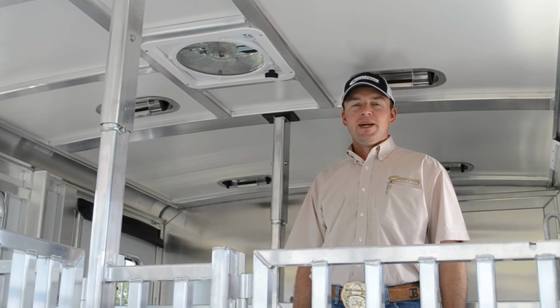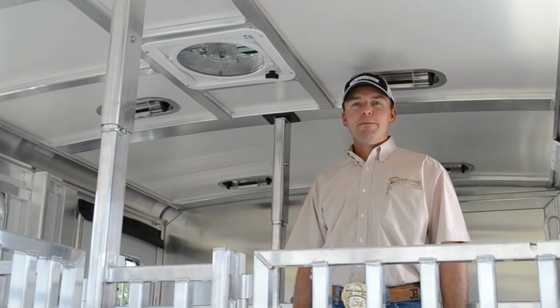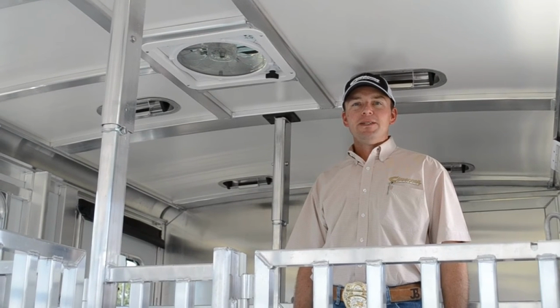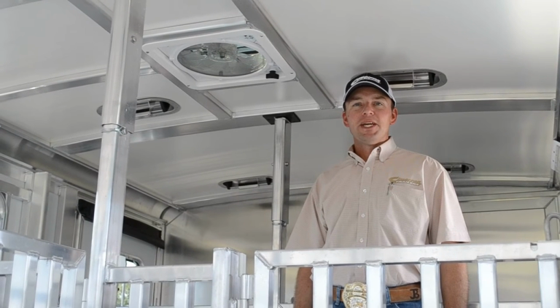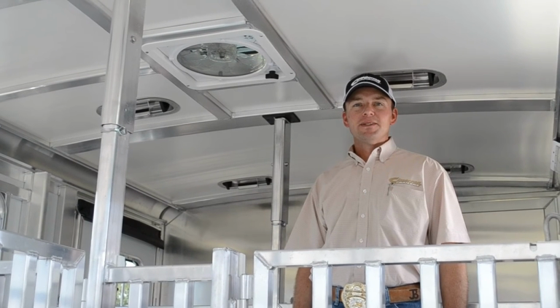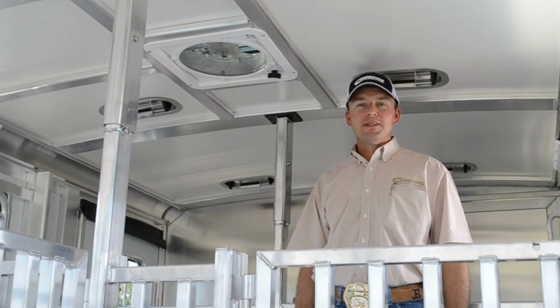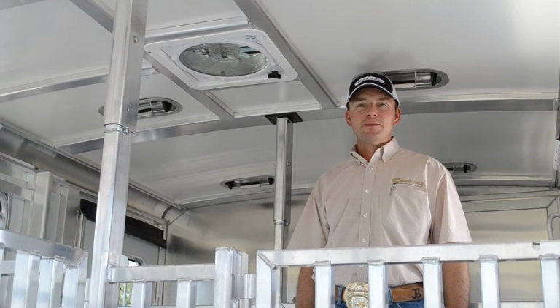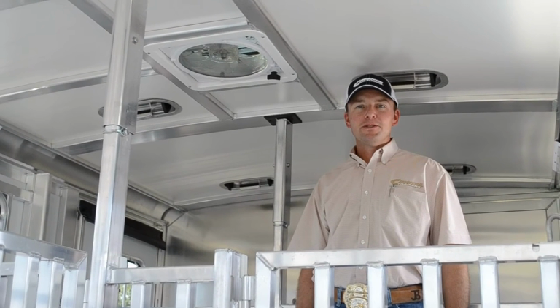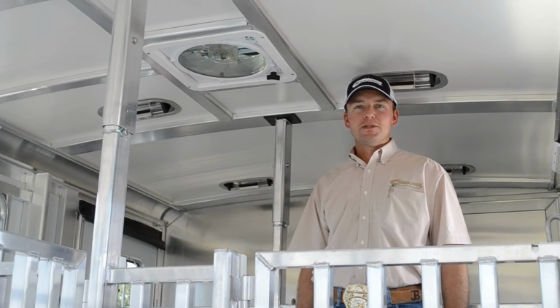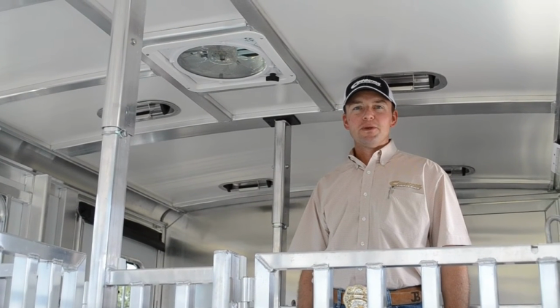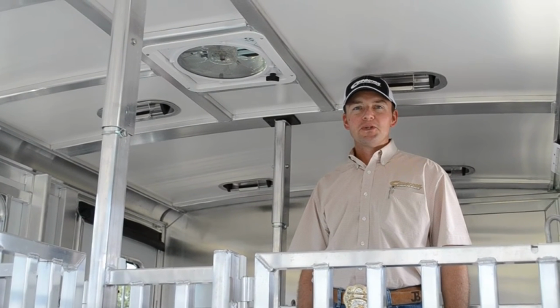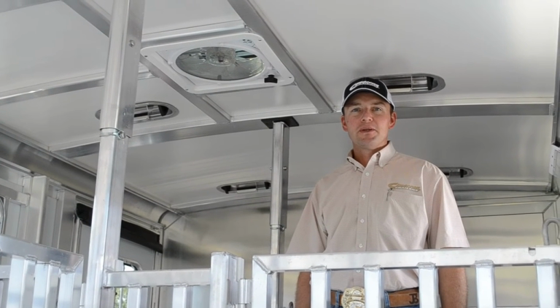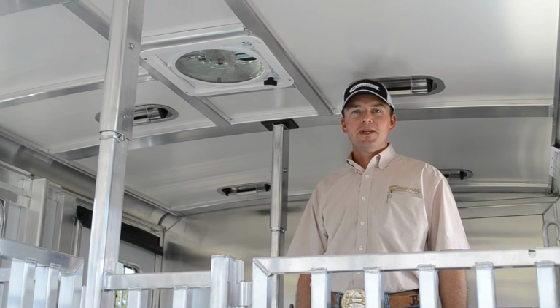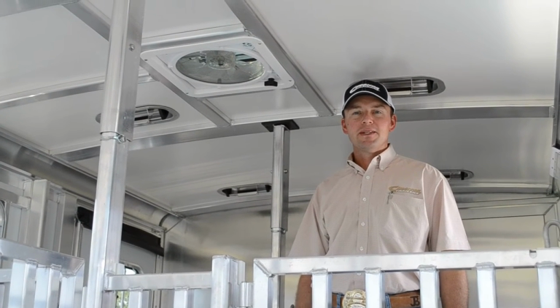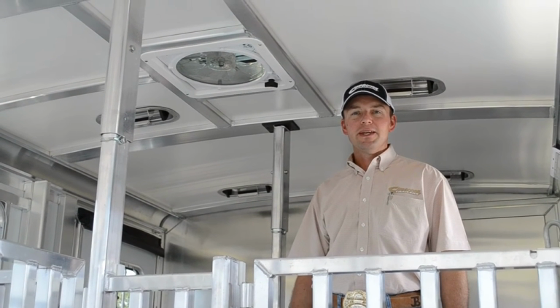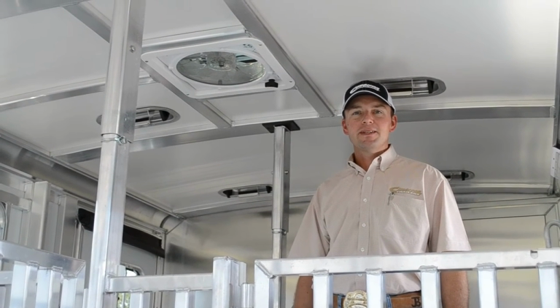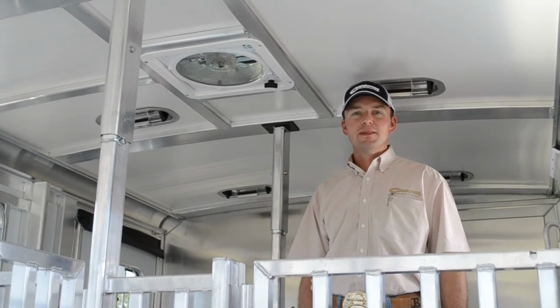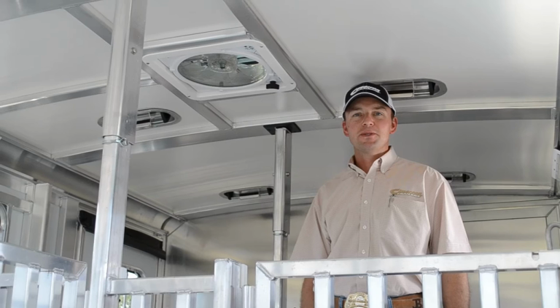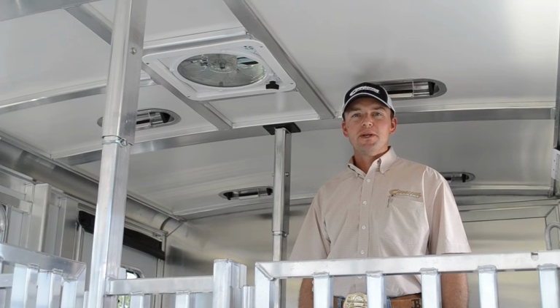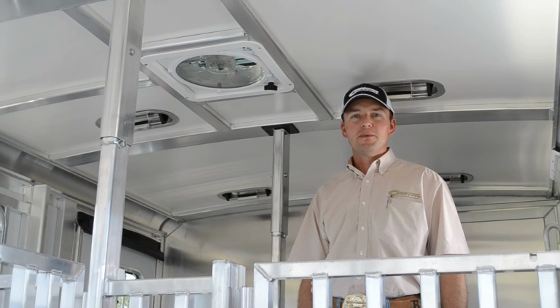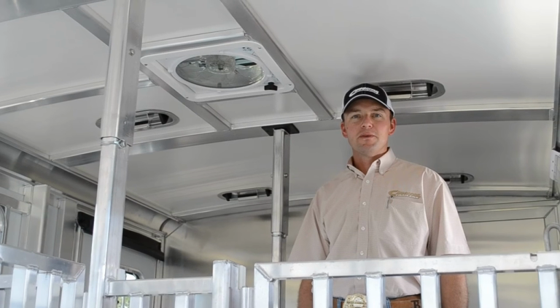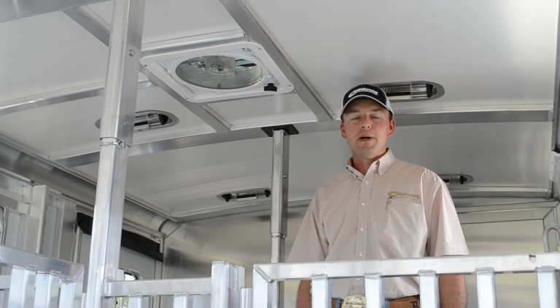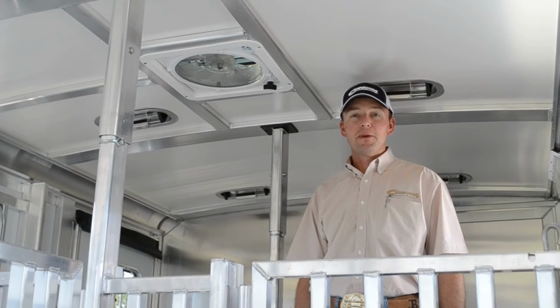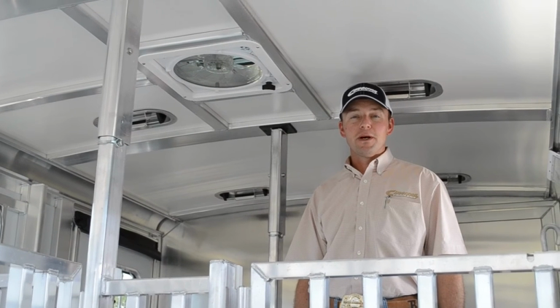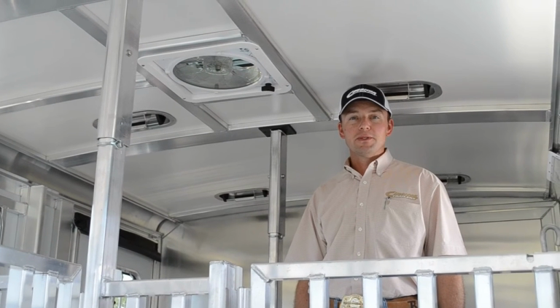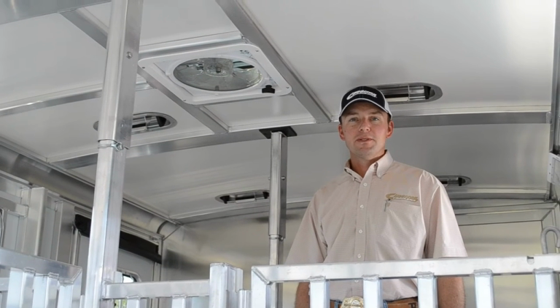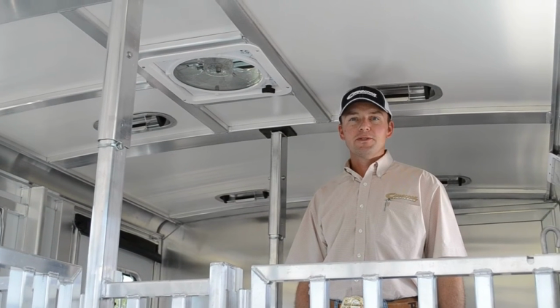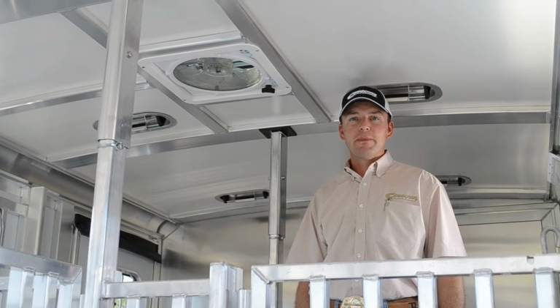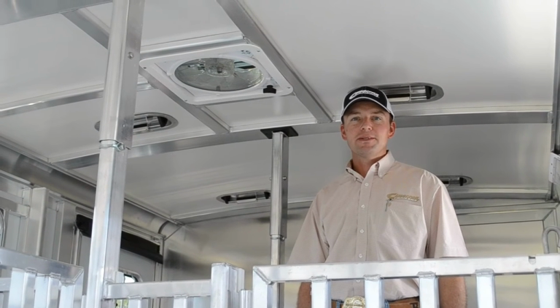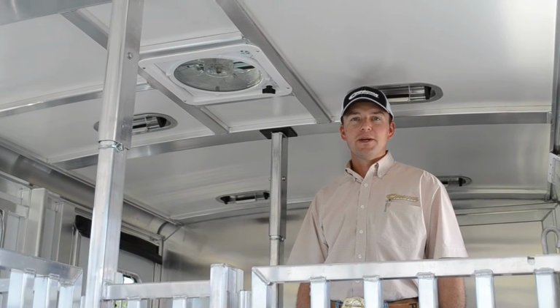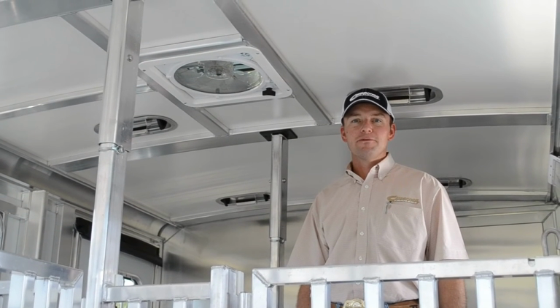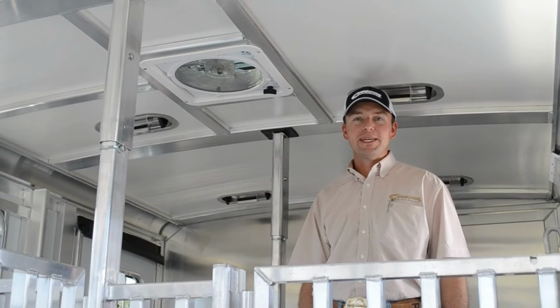I'm Ben Janssen, sales manager for Cimarron Trailers. Today I'd like to demonstrate one of our popular options: our Max Air fans.